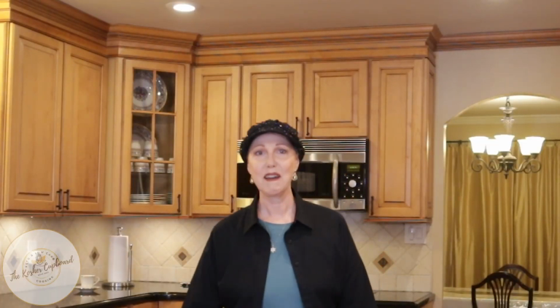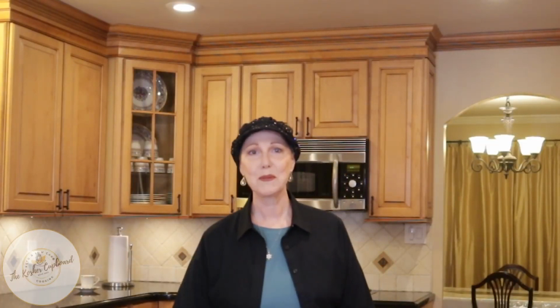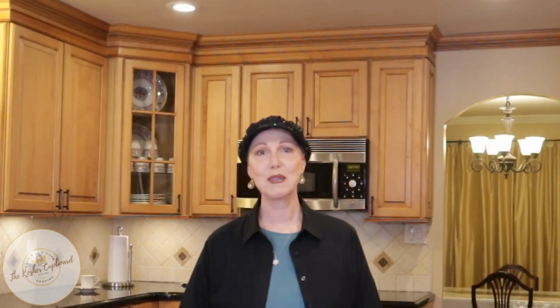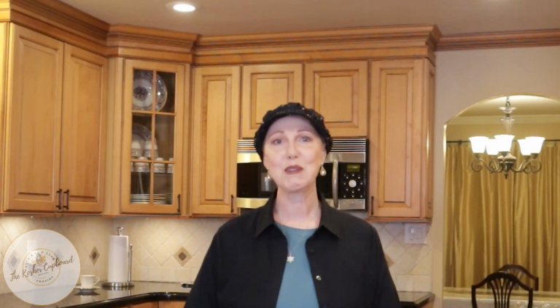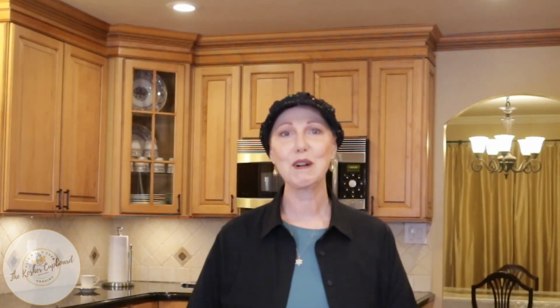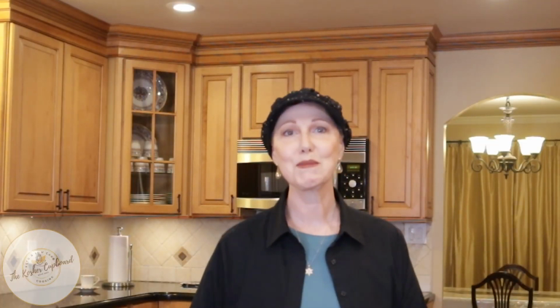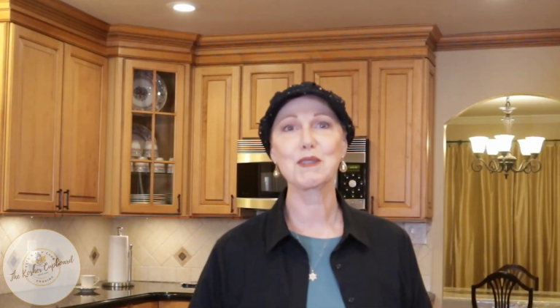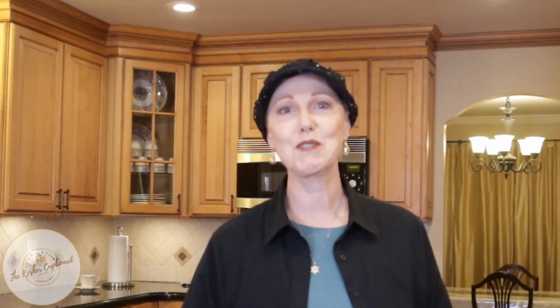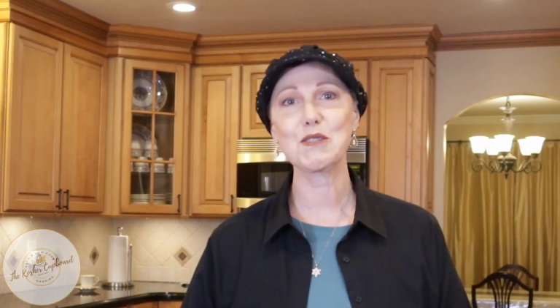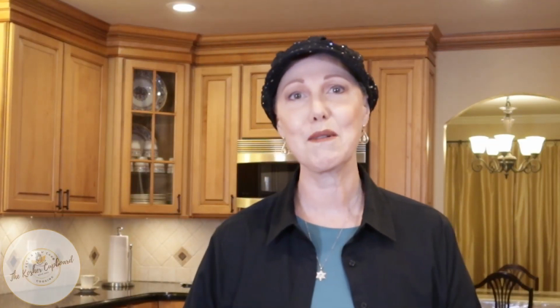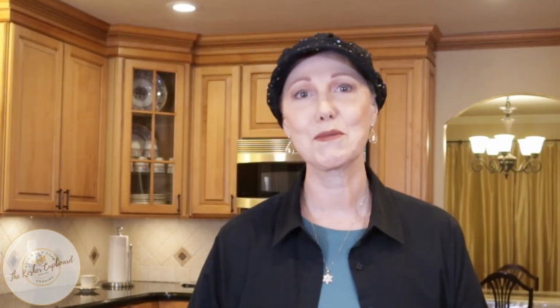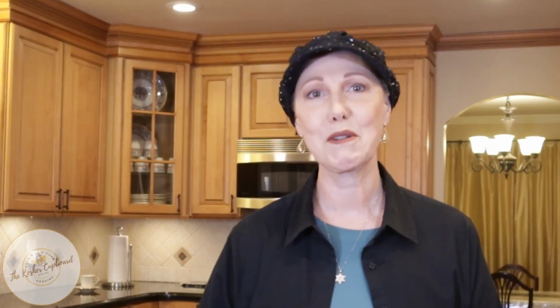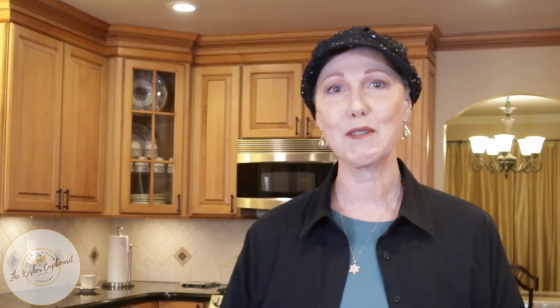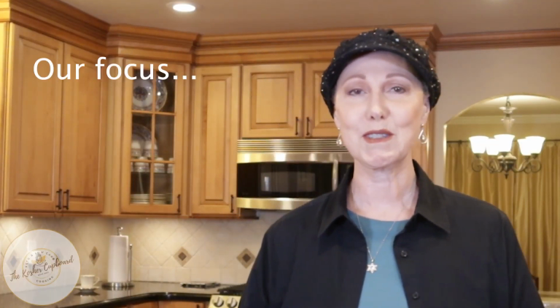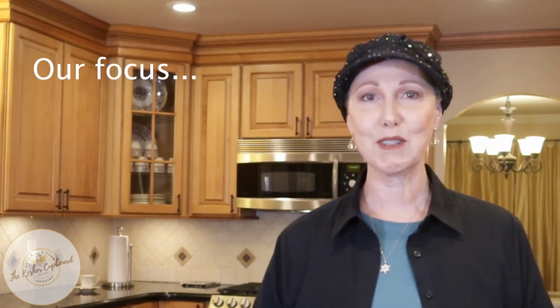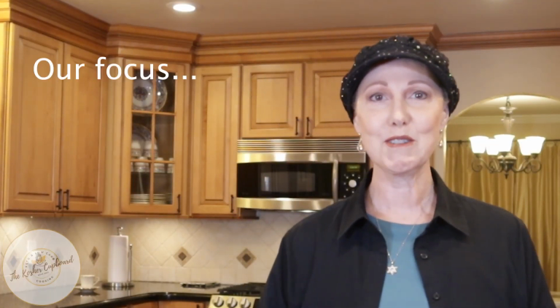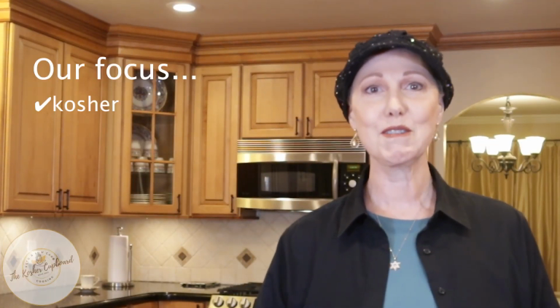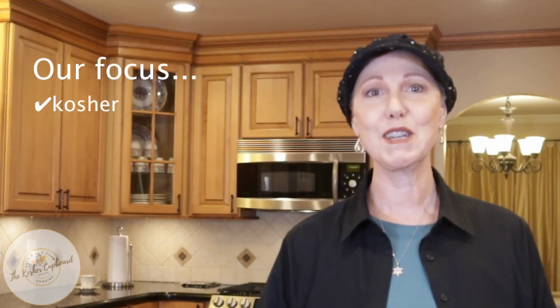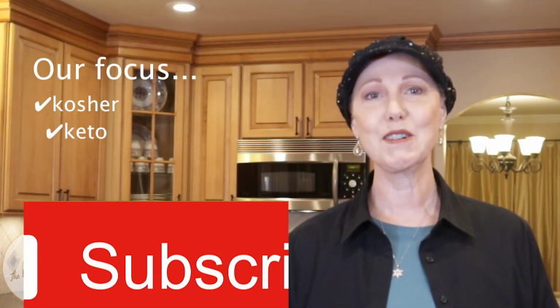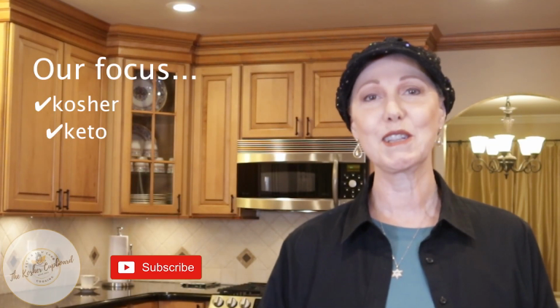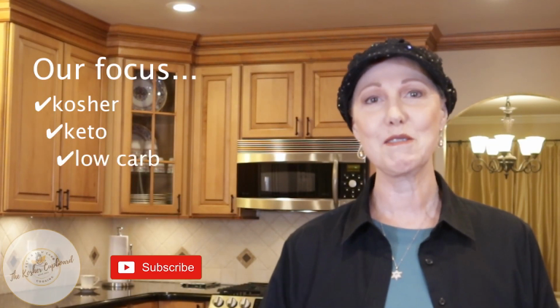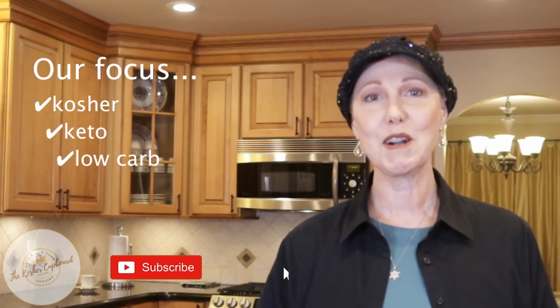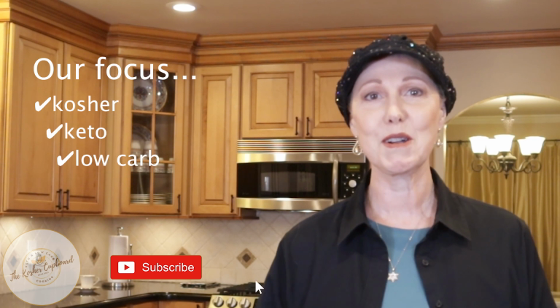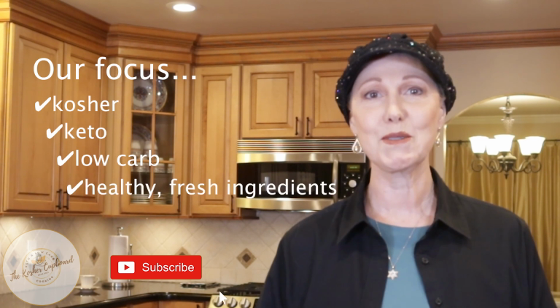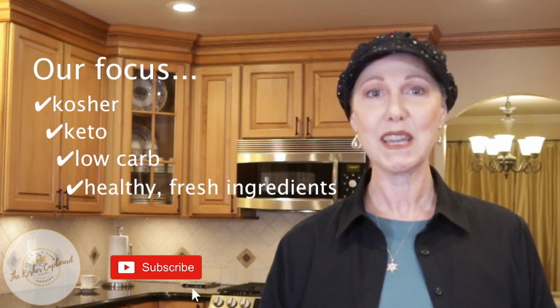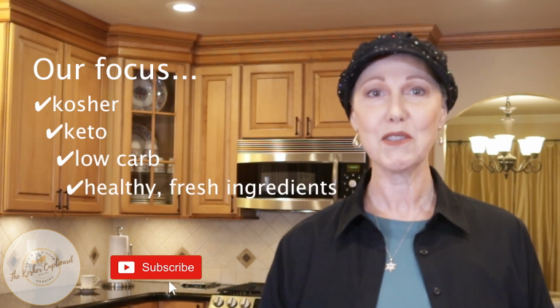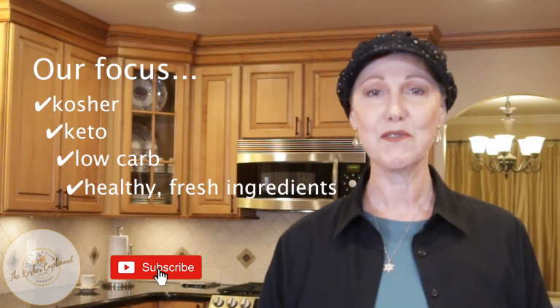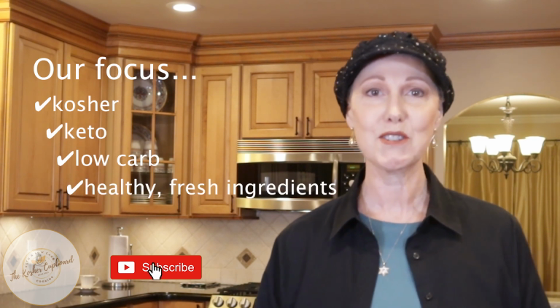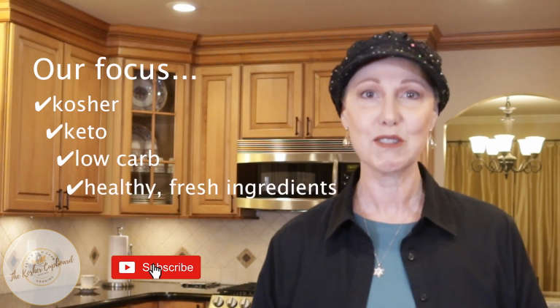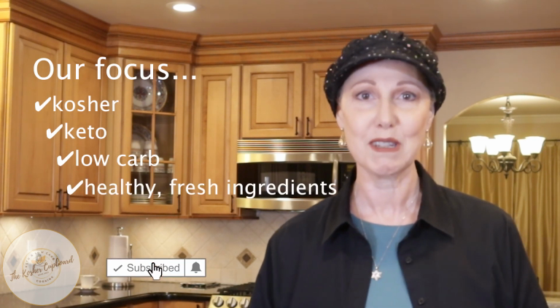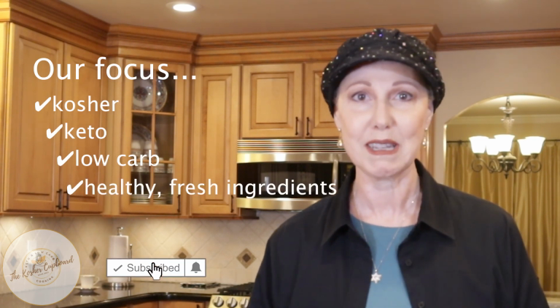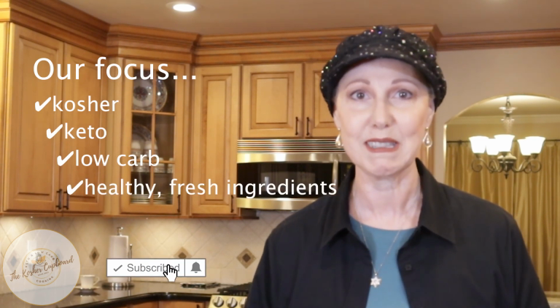Hi, Panini here. Welcome to the Kosher Cupboard, where we focus on kosher, keto, and low-carb using healthy, fresh ingredients.